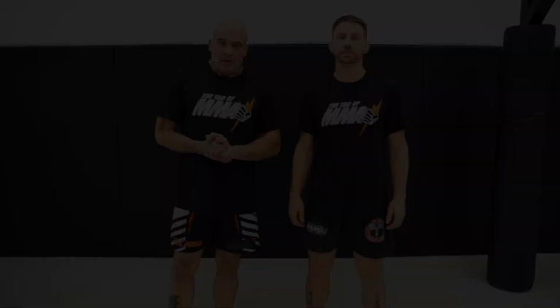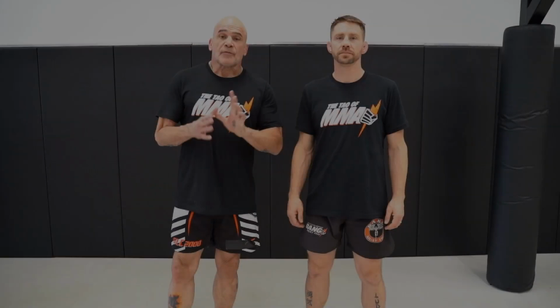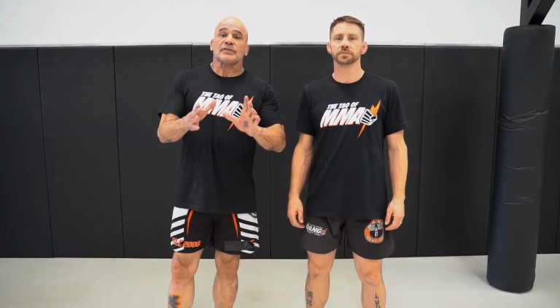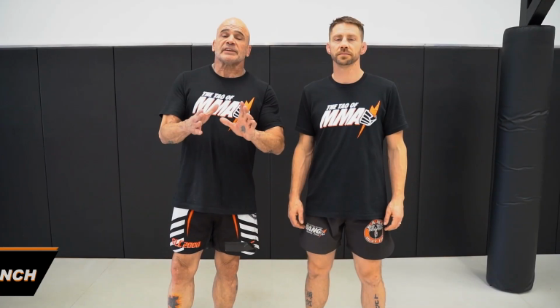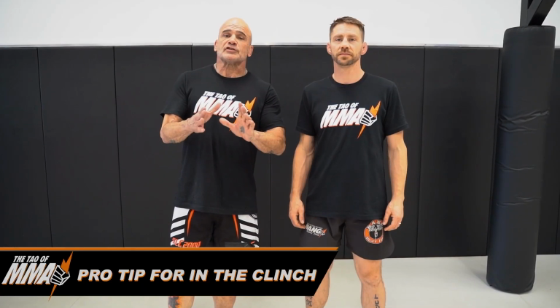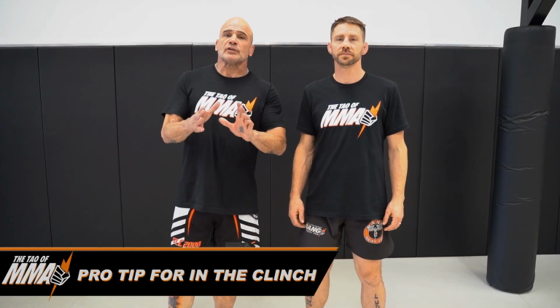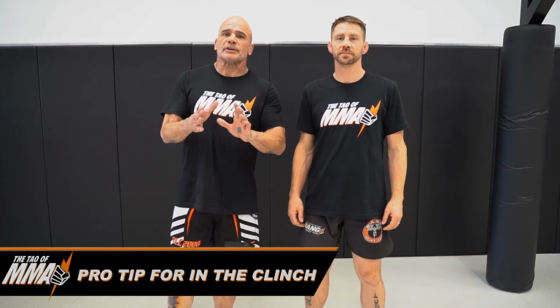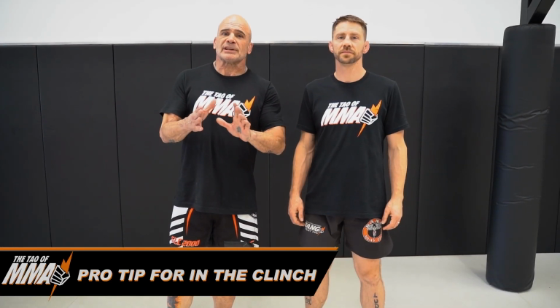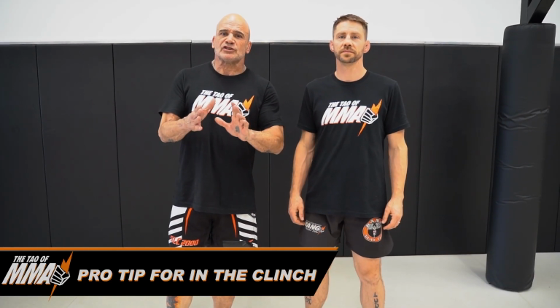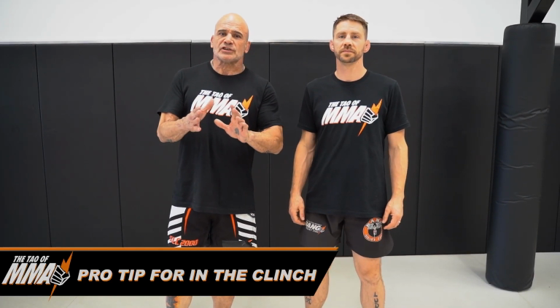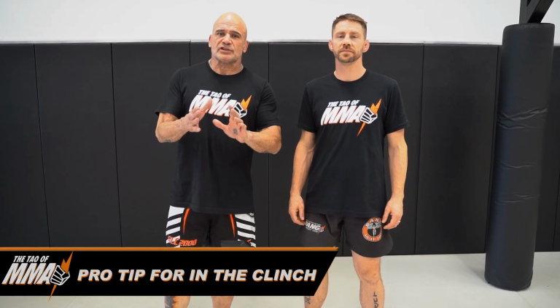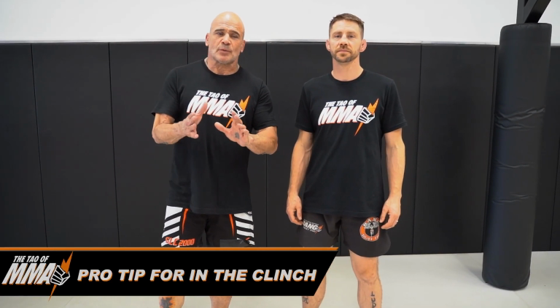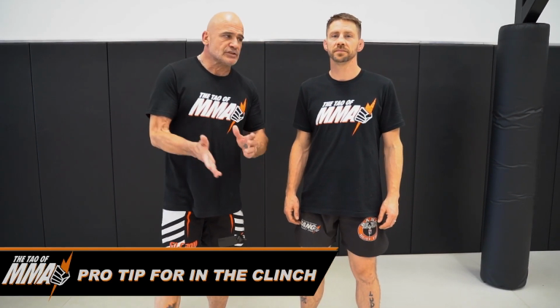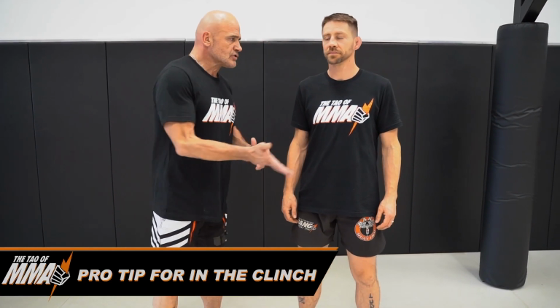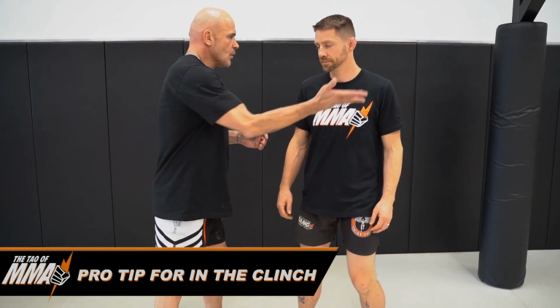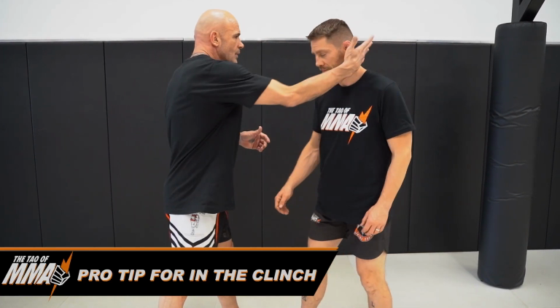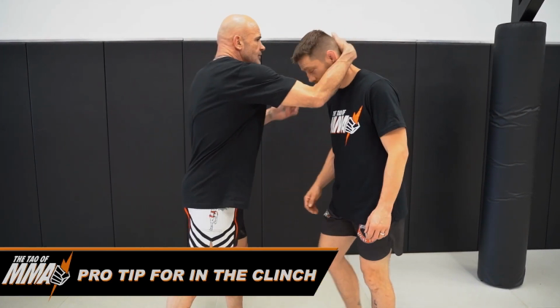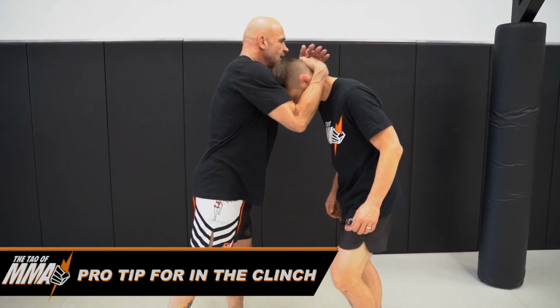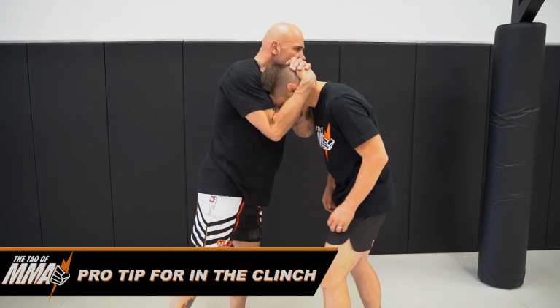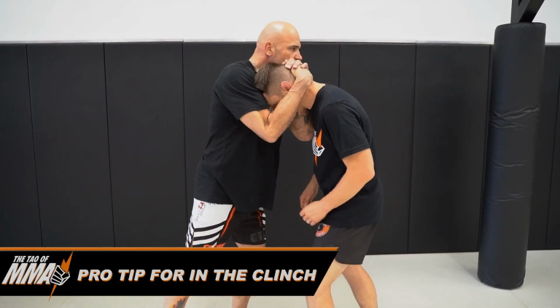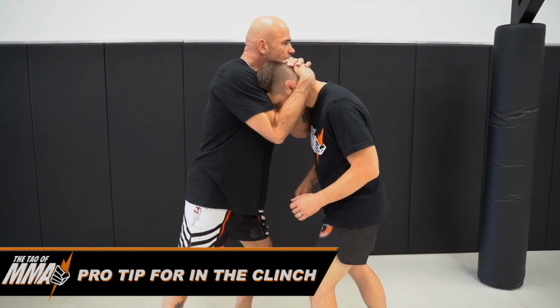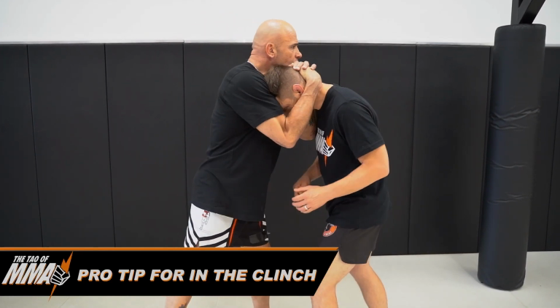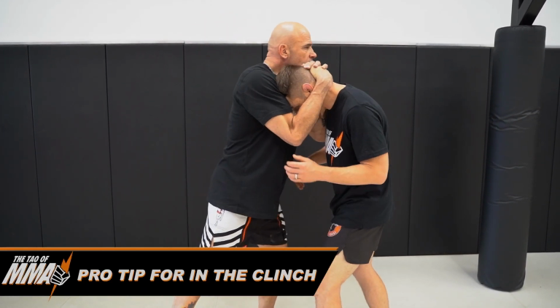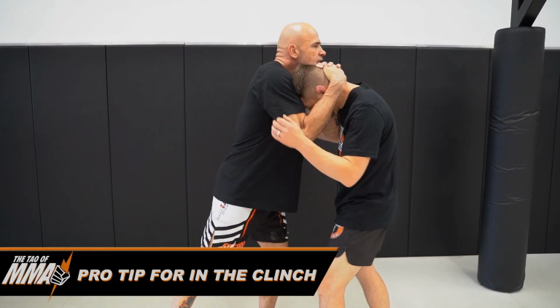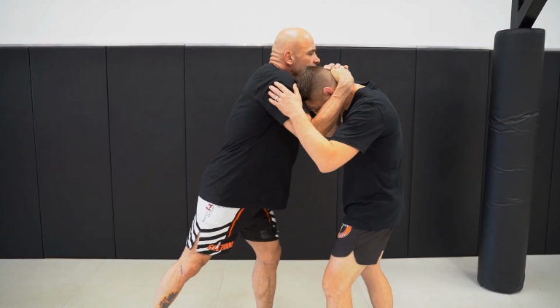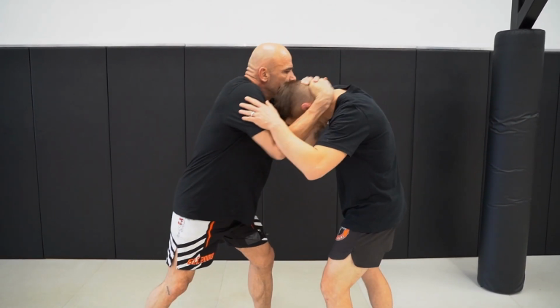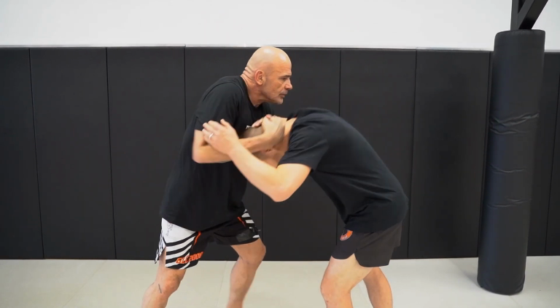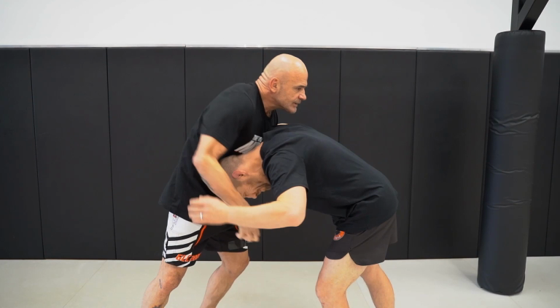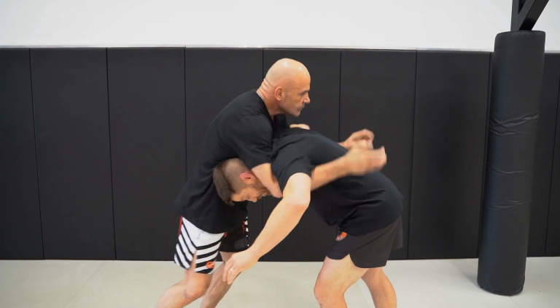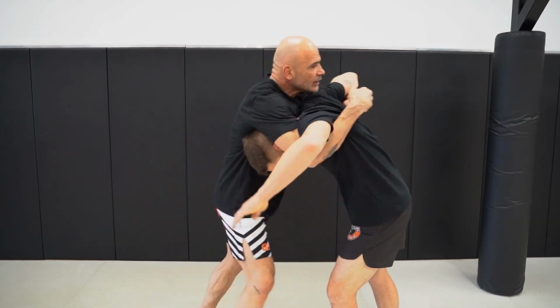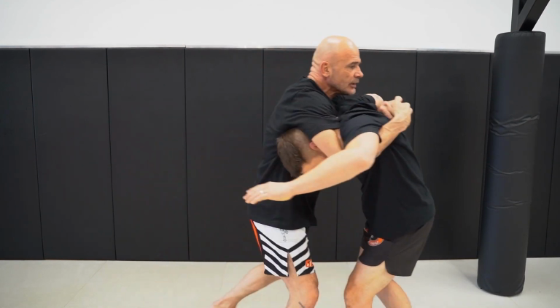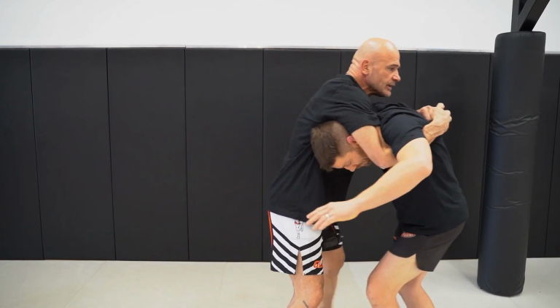A fun thing that you can do in a clinch situation. We have the neck here from the opponent, suddenly I pull it down, I go underneath.